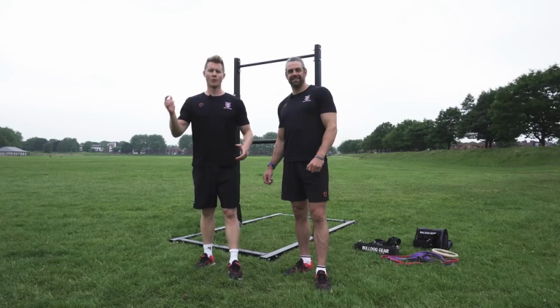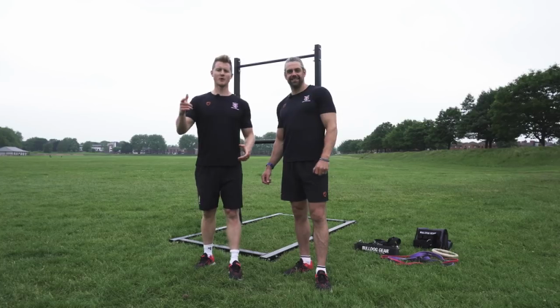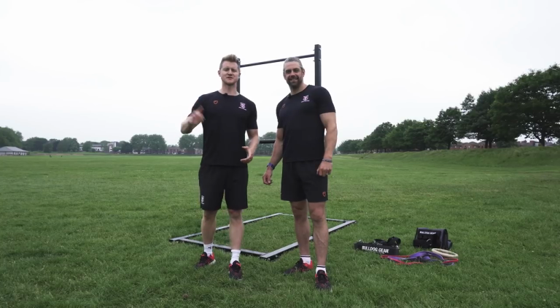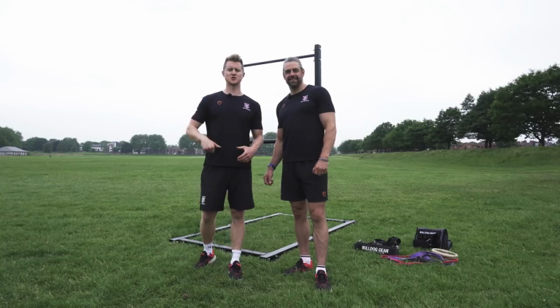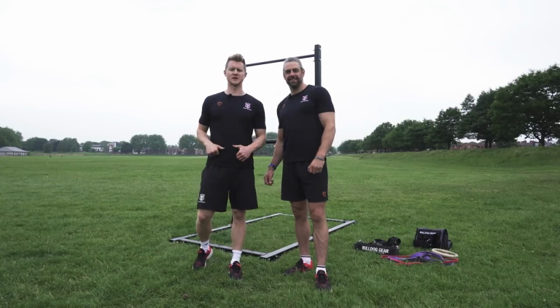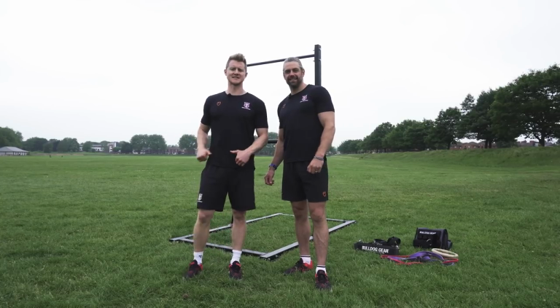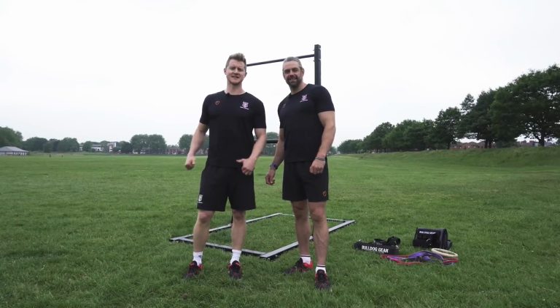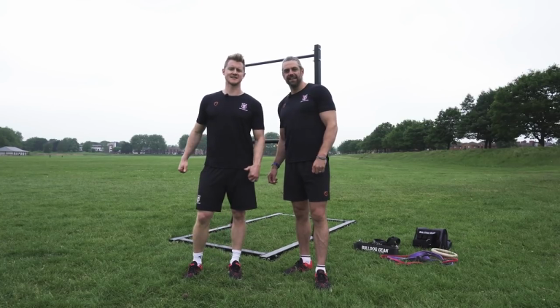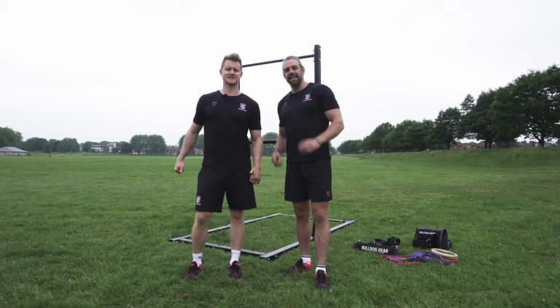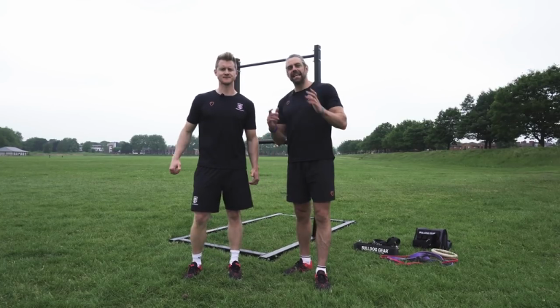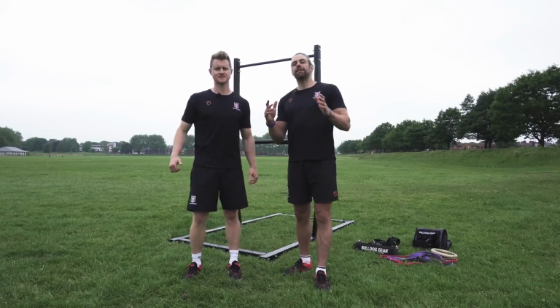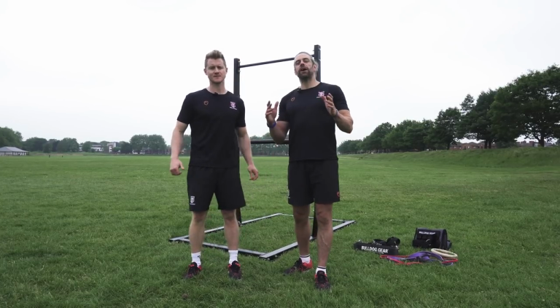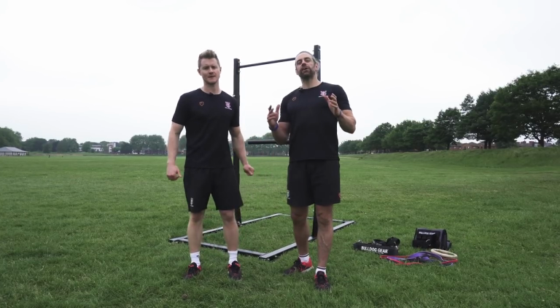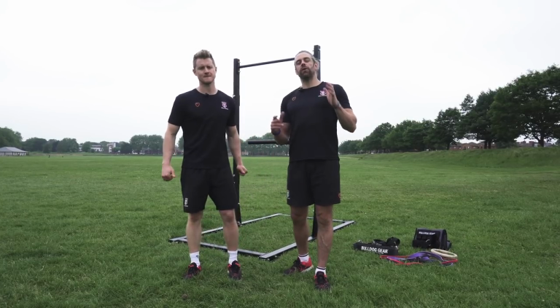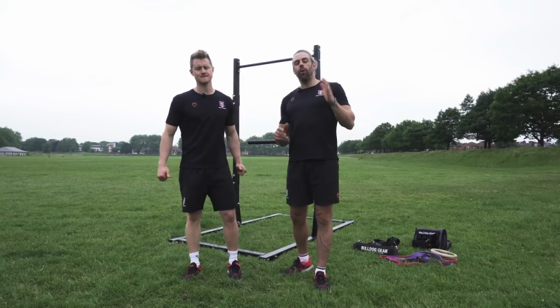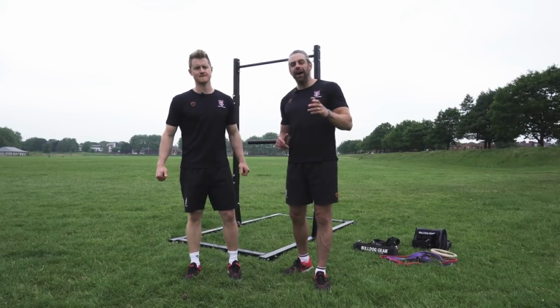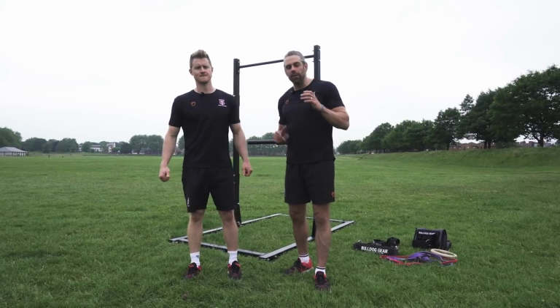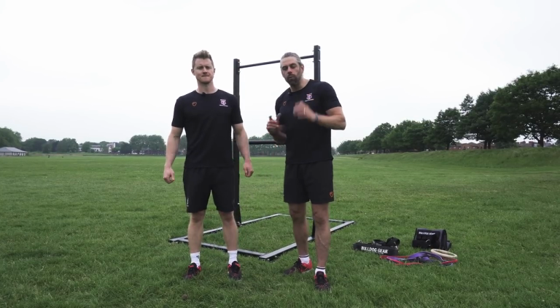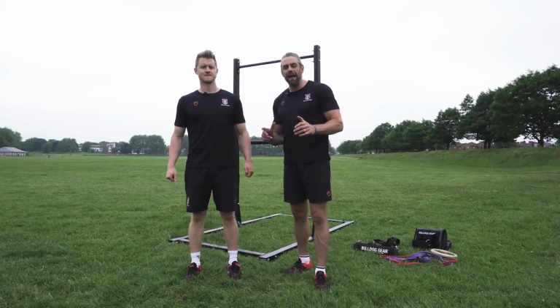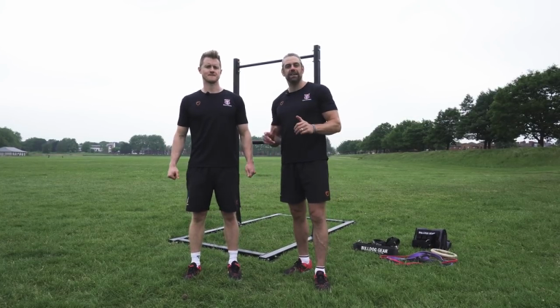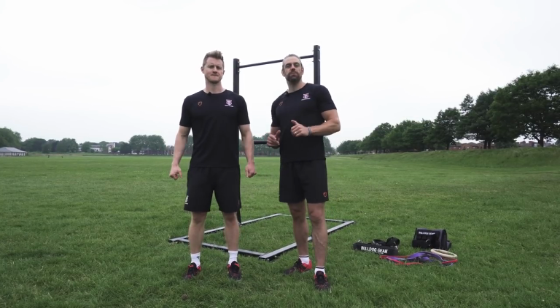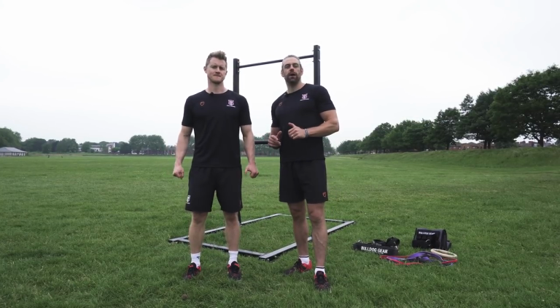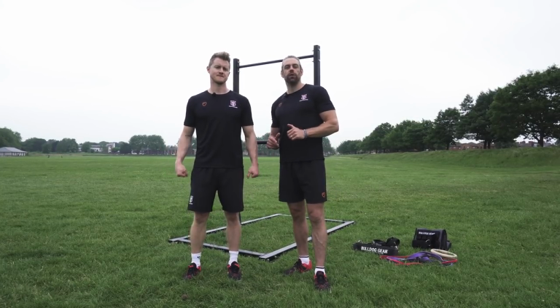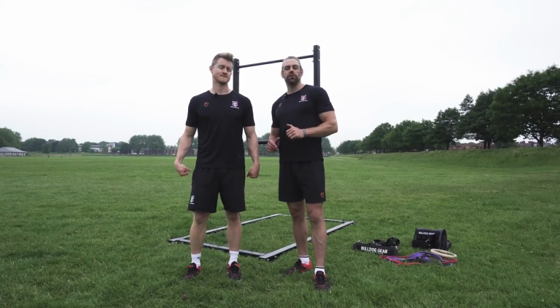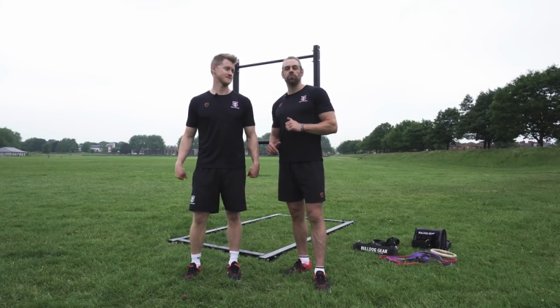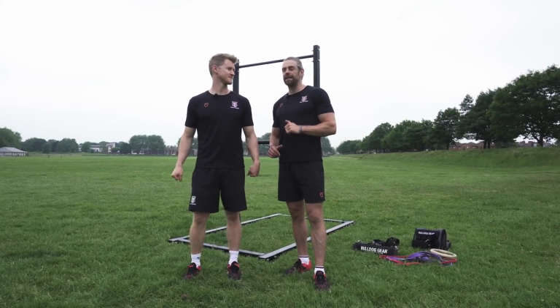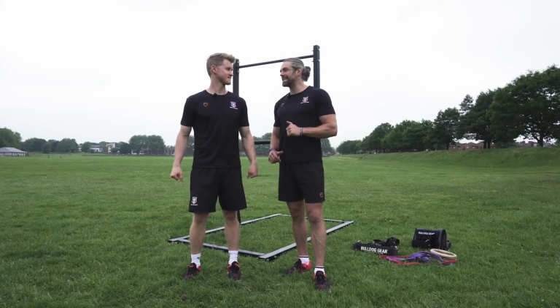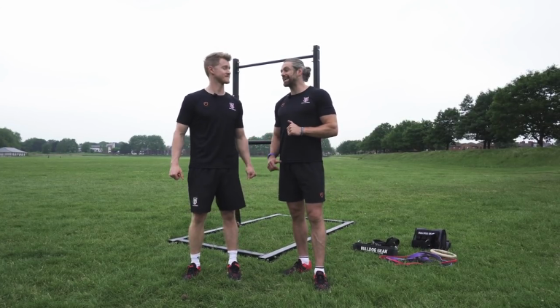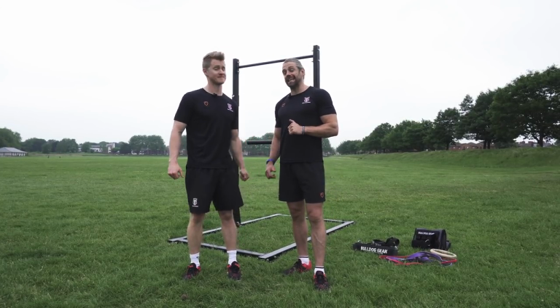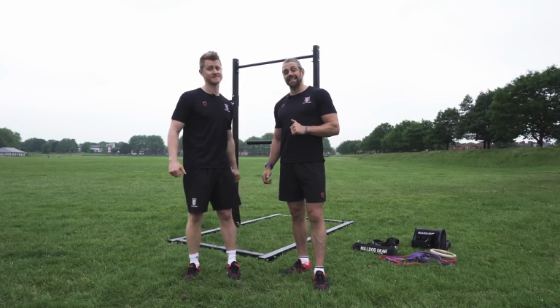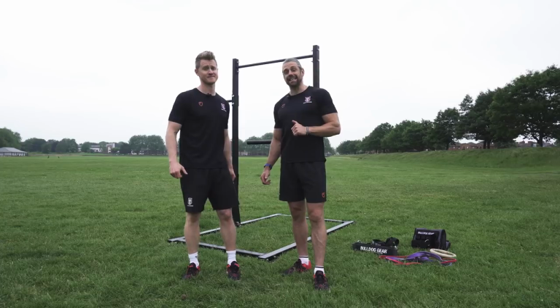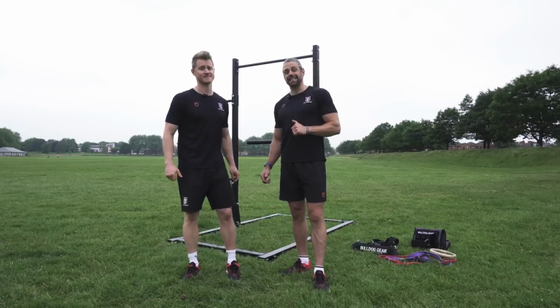Welcome back to School of Calisthenics. Today we are looking at why and when you might want to use weighted calisthenics.